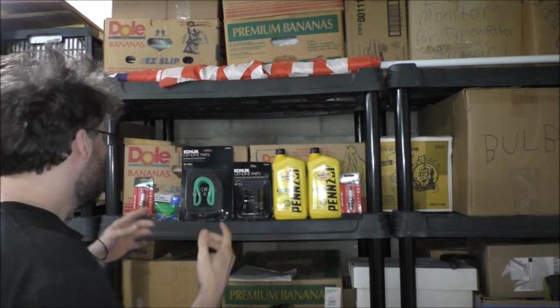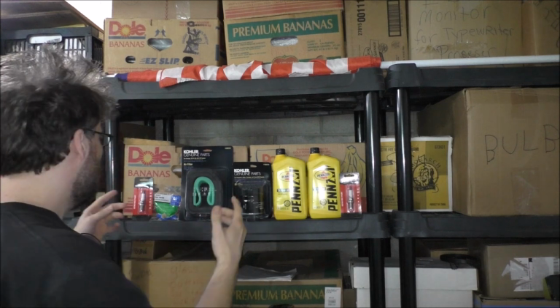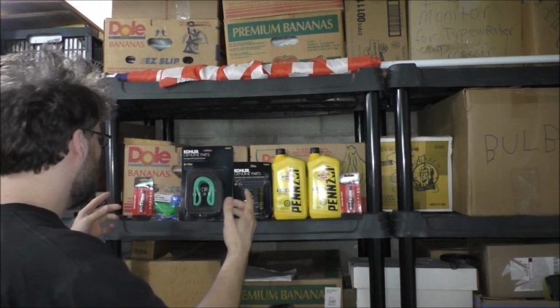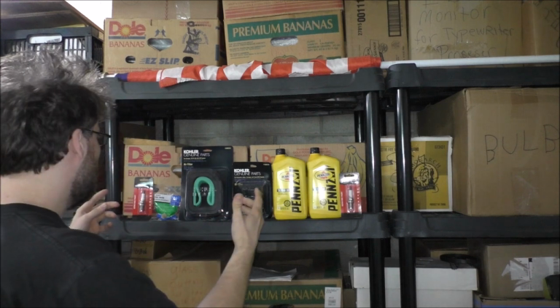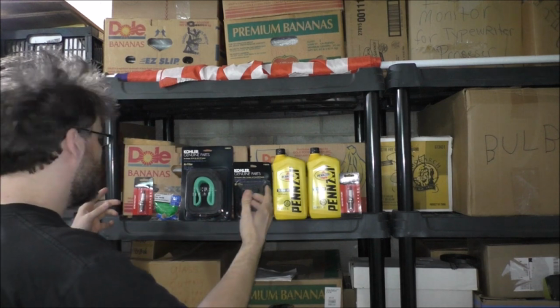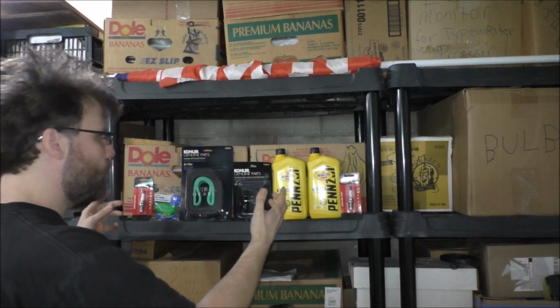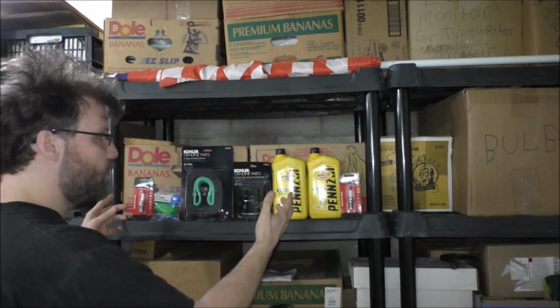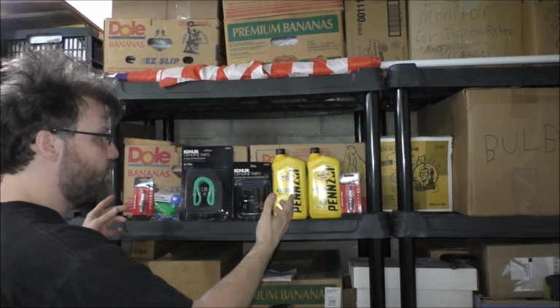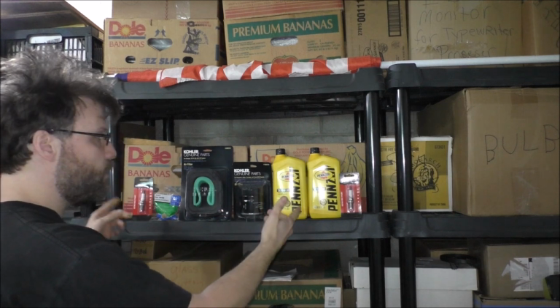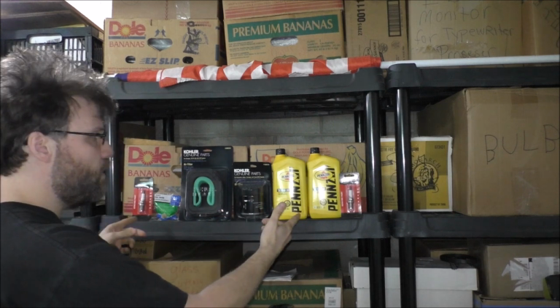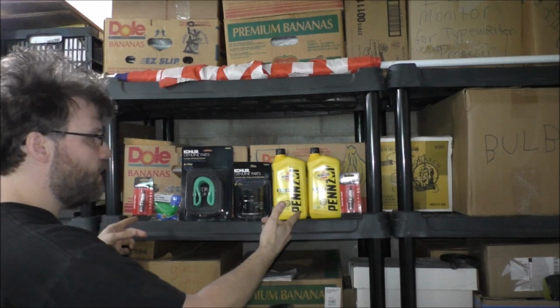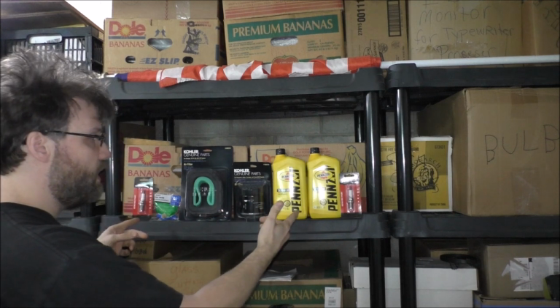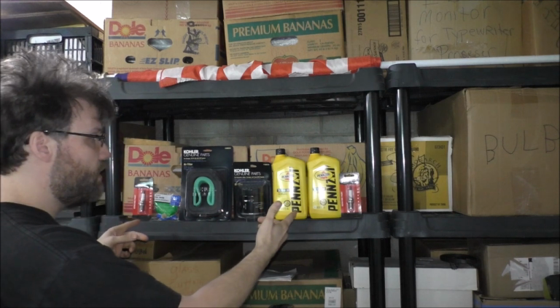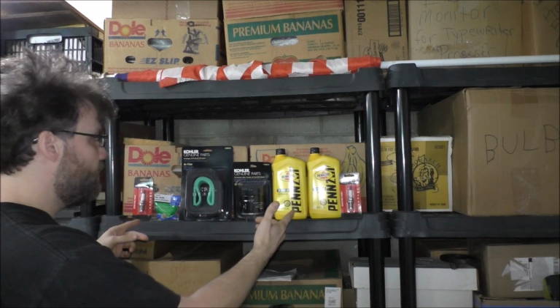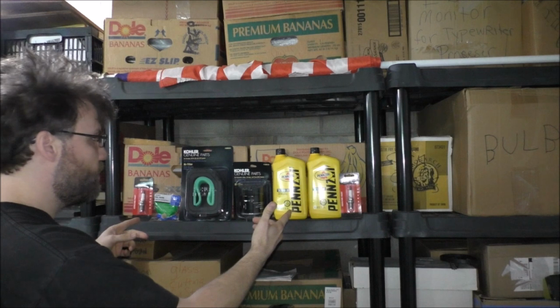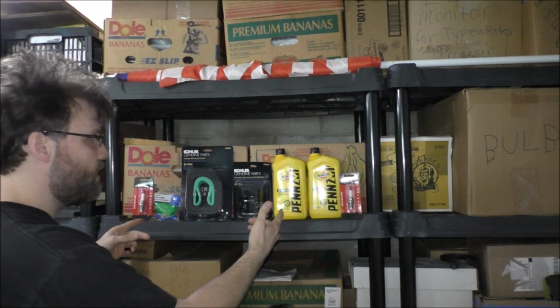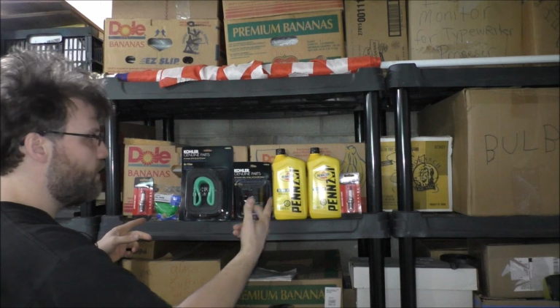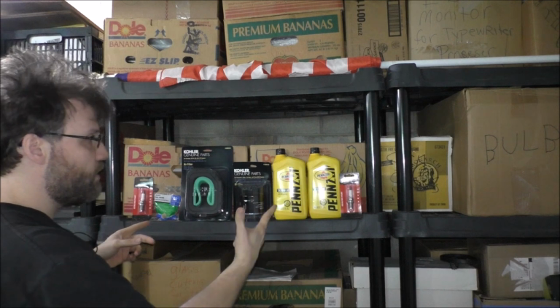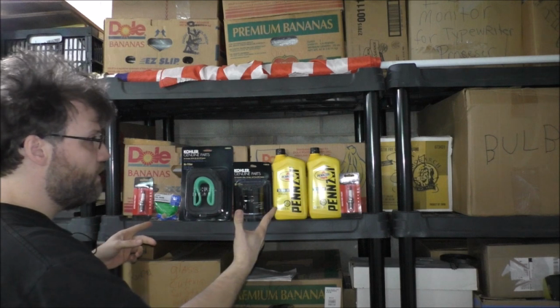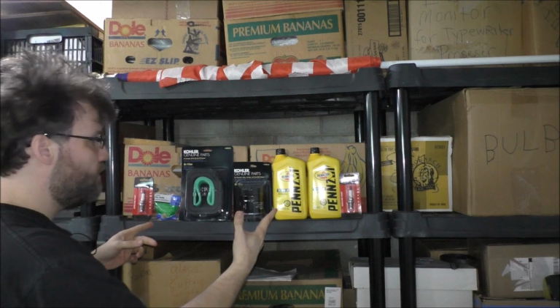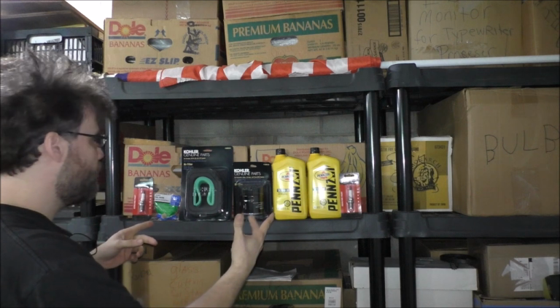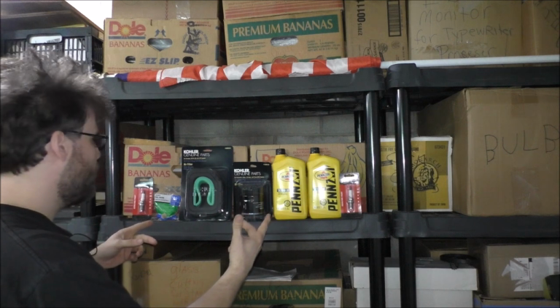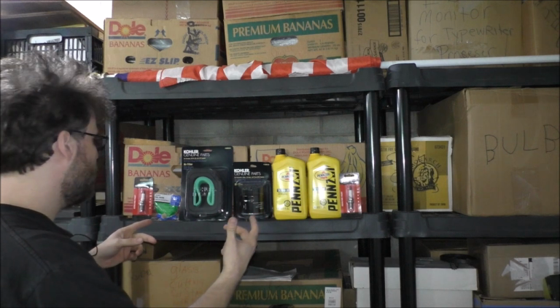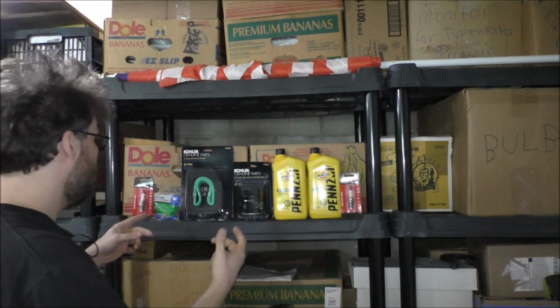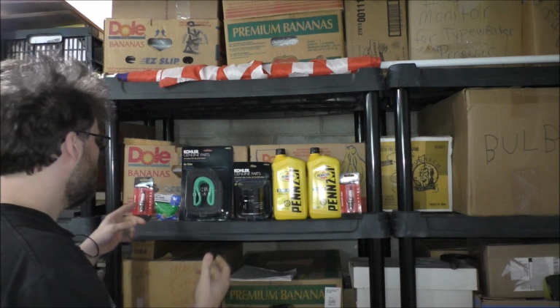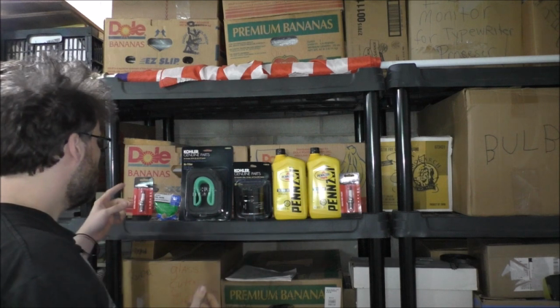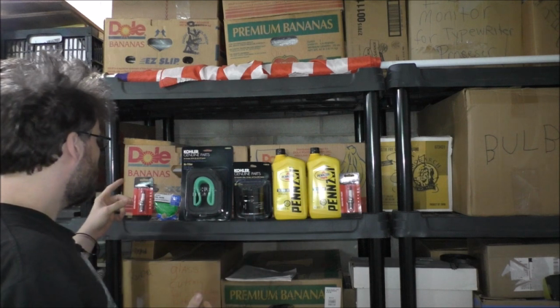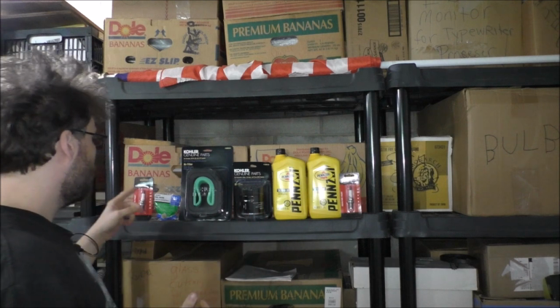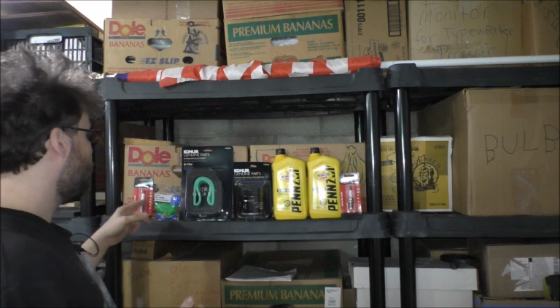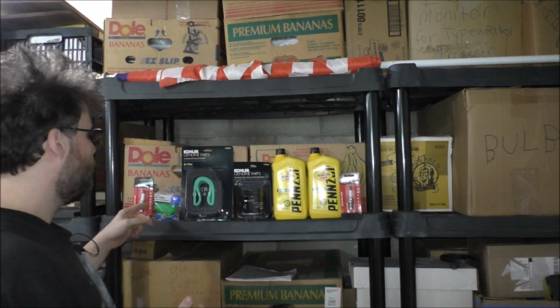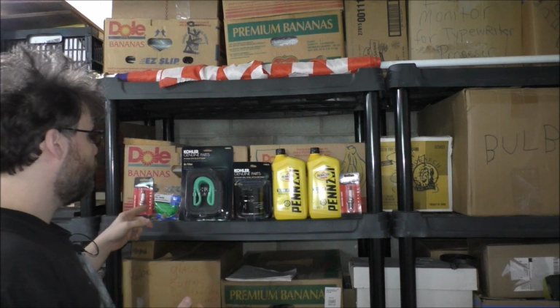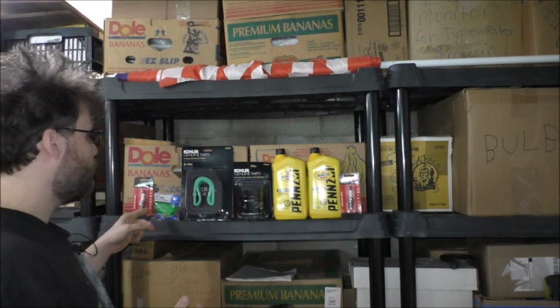We got a couple of spark plugs — two of them. We also got a fuel filter.